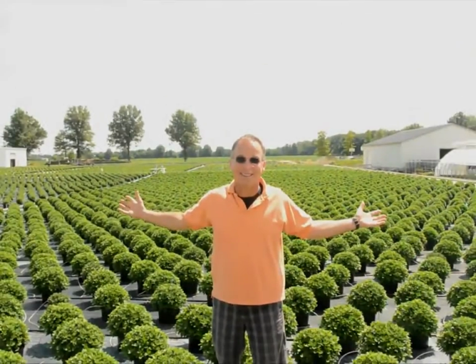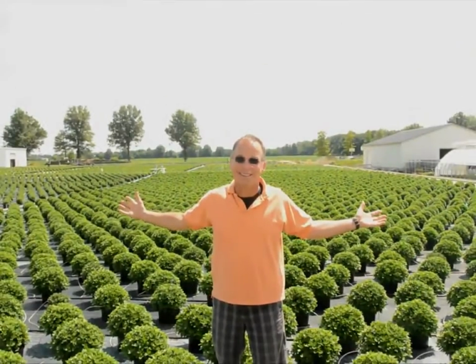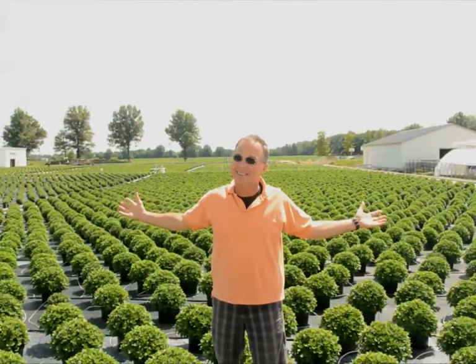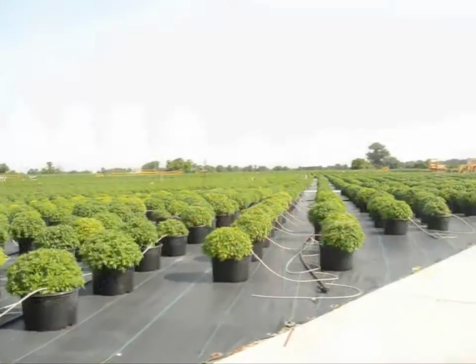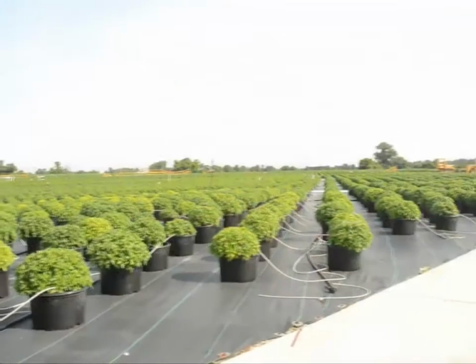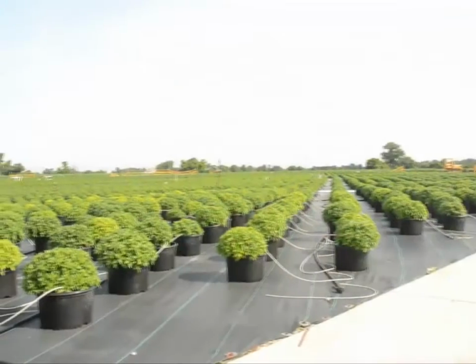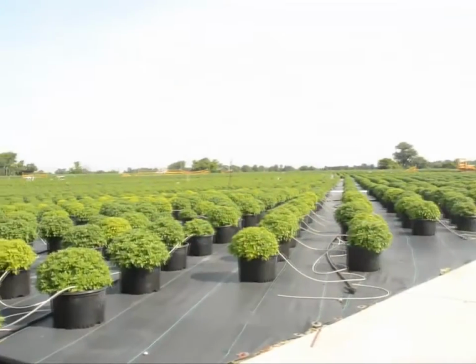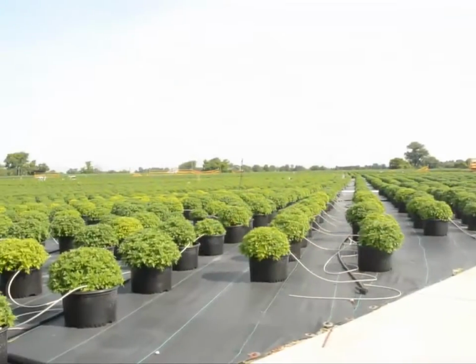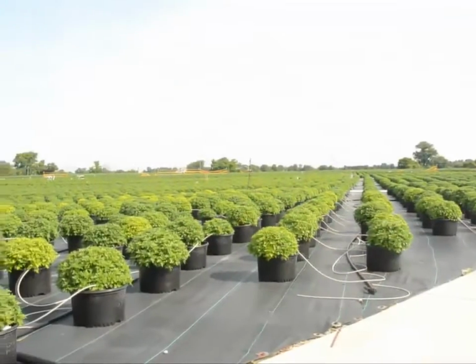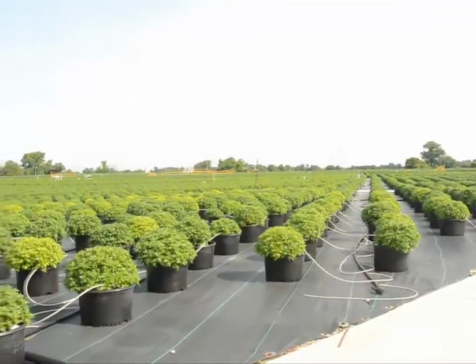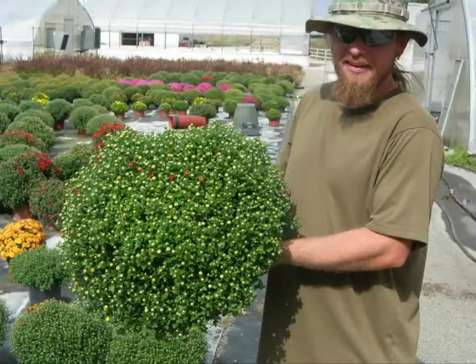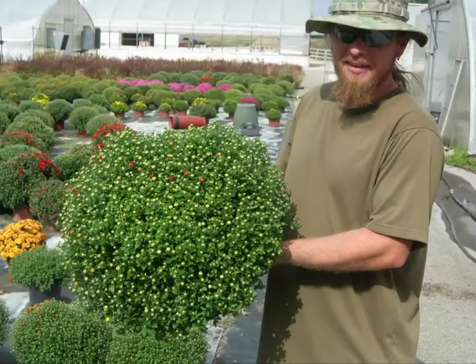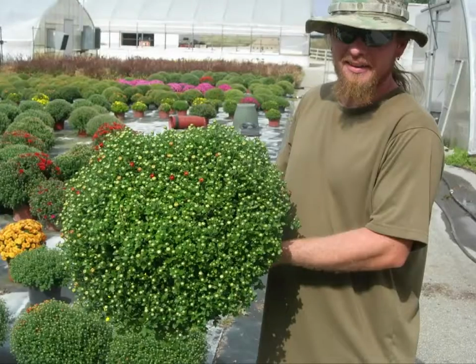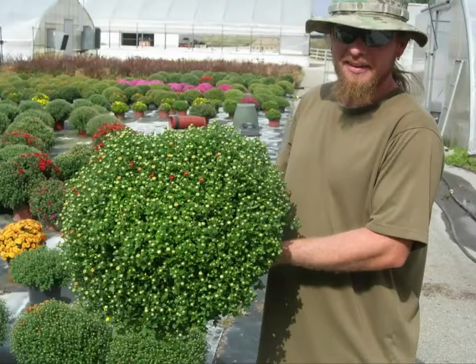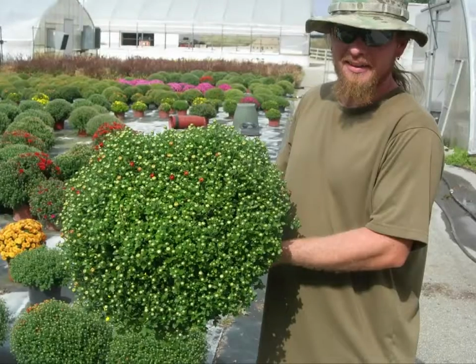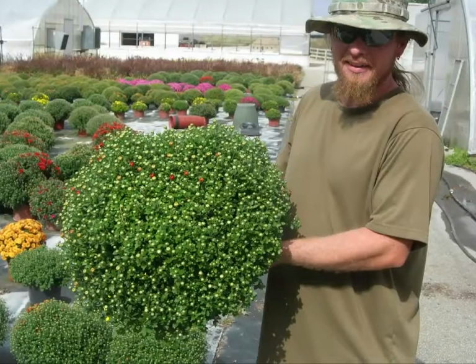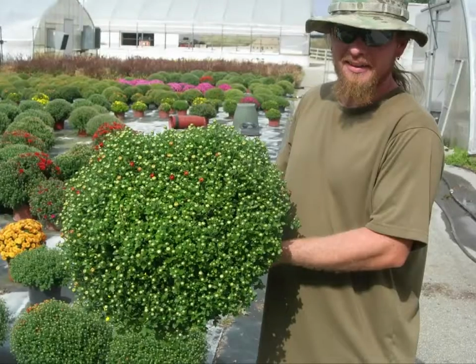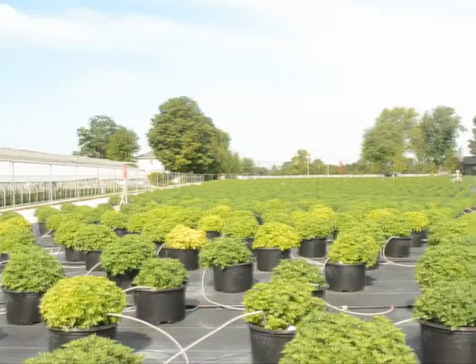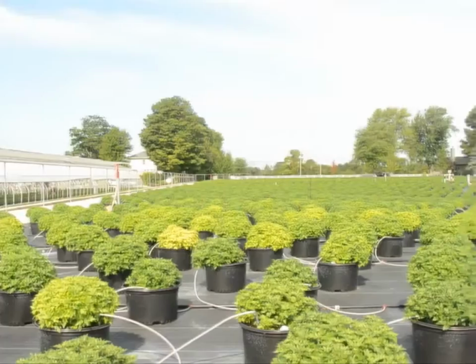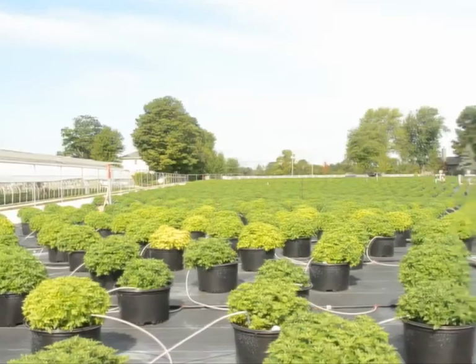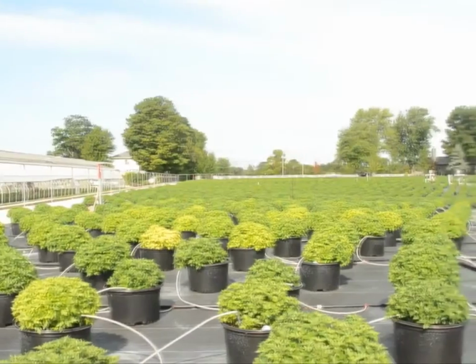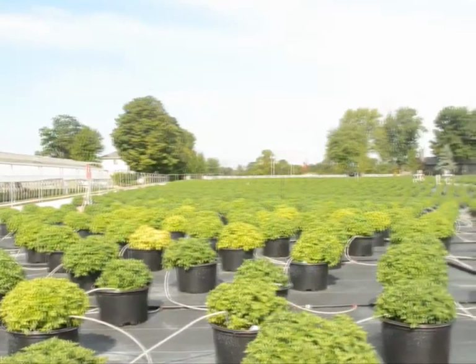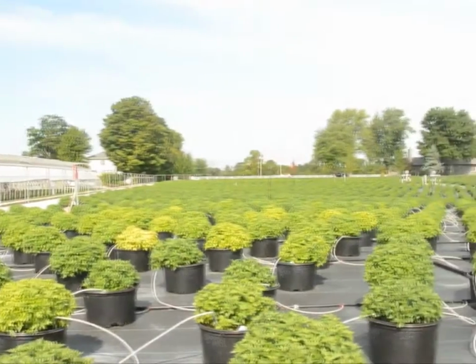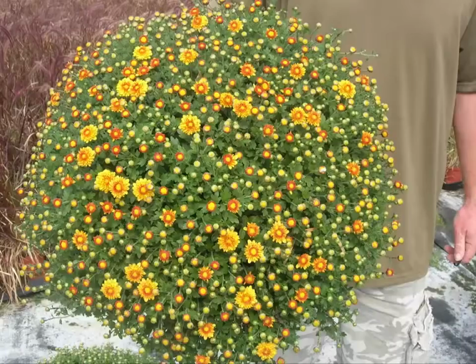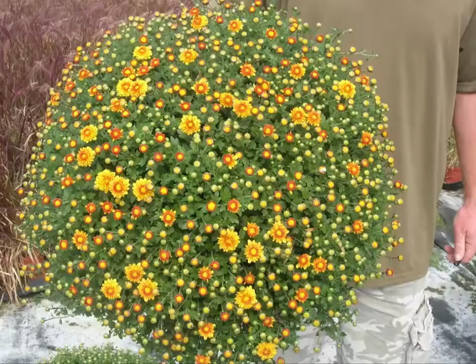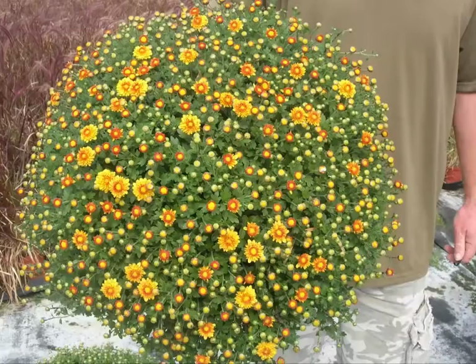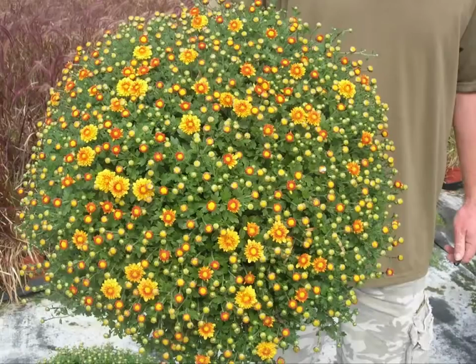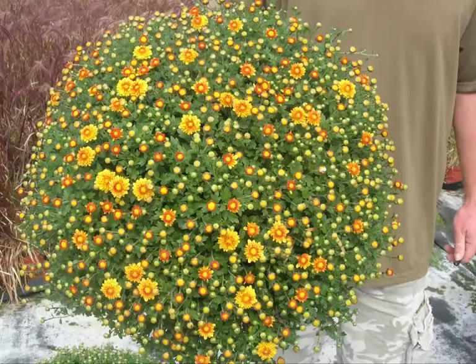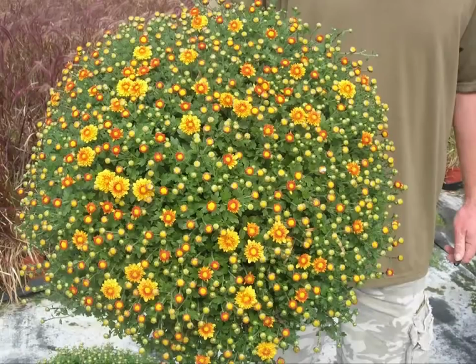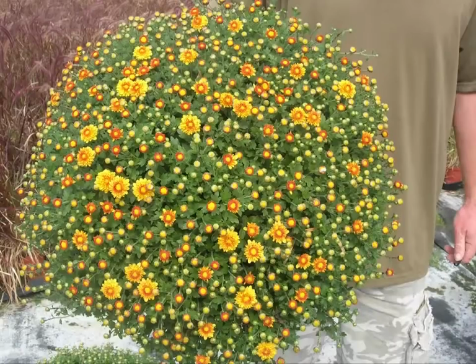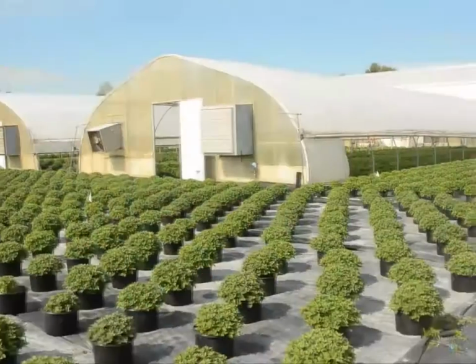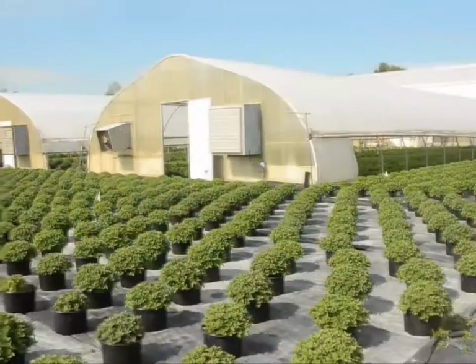We grow our mumpkins right here in our greenhouse — over 60,000!